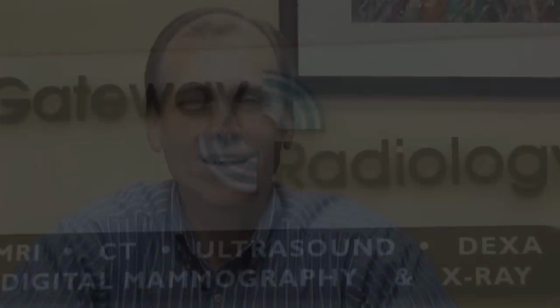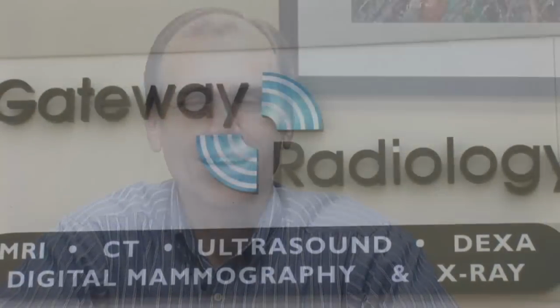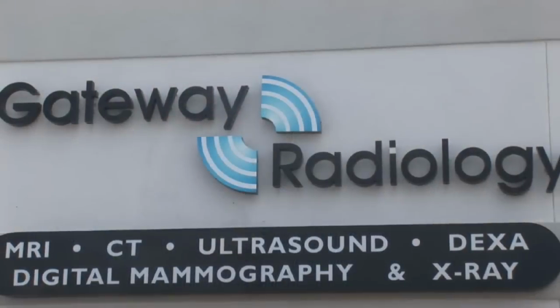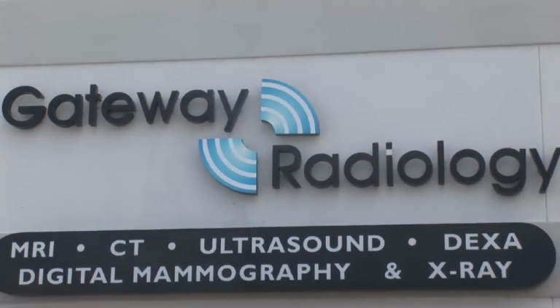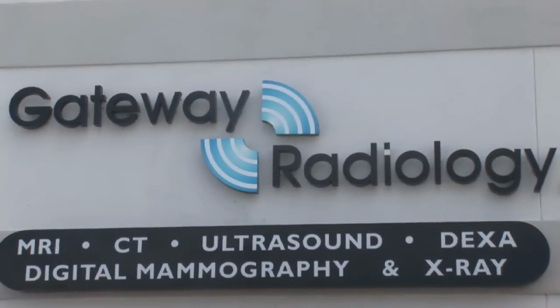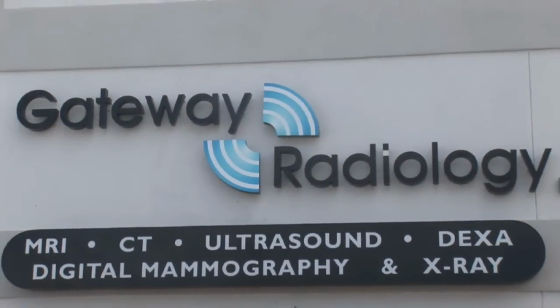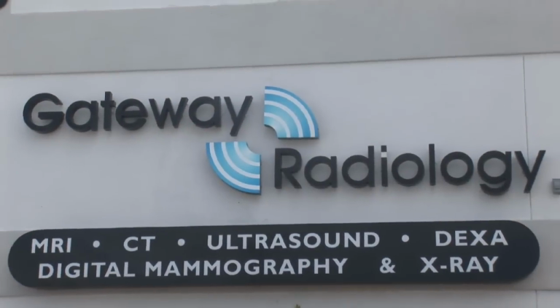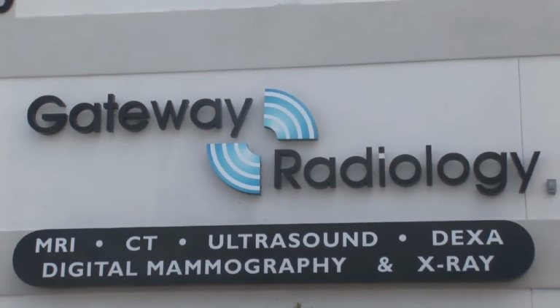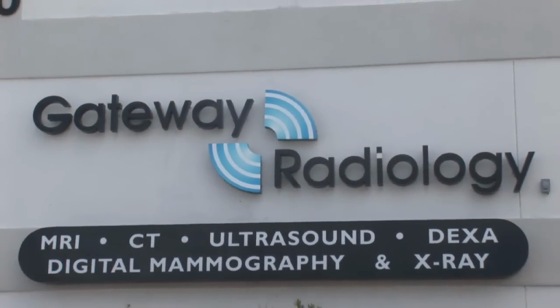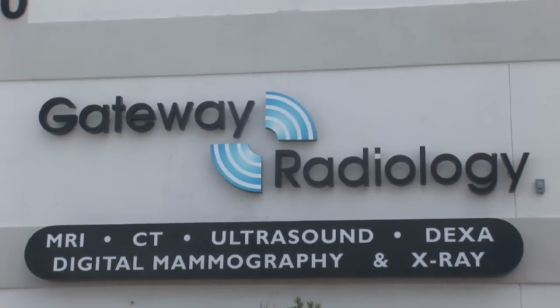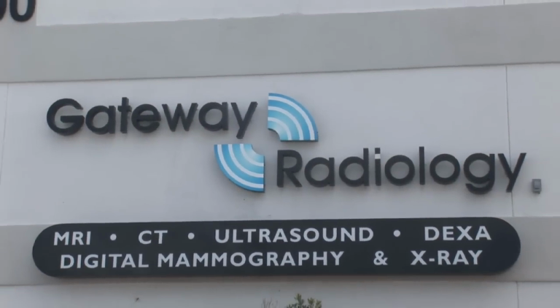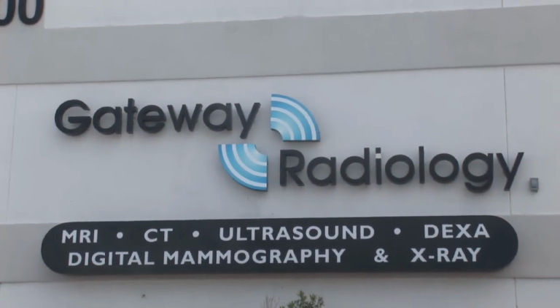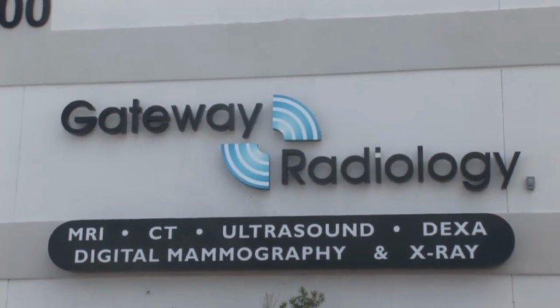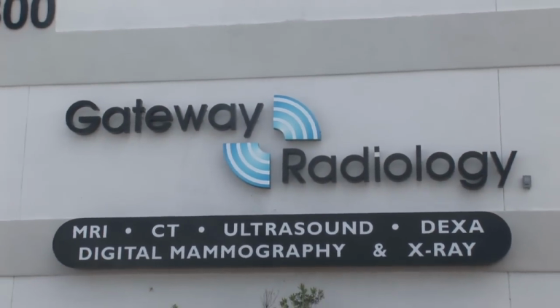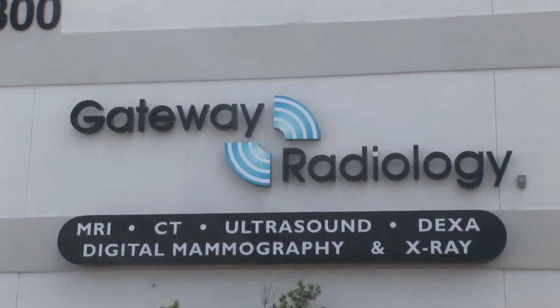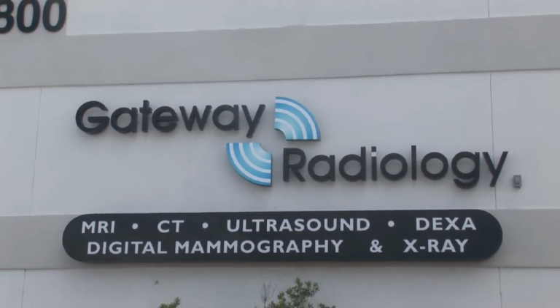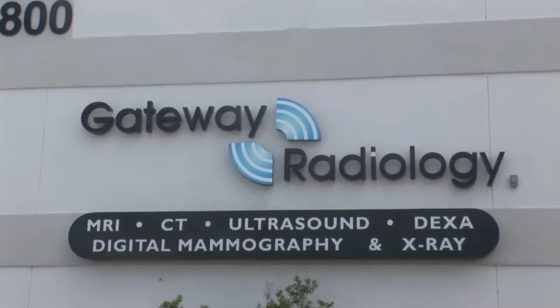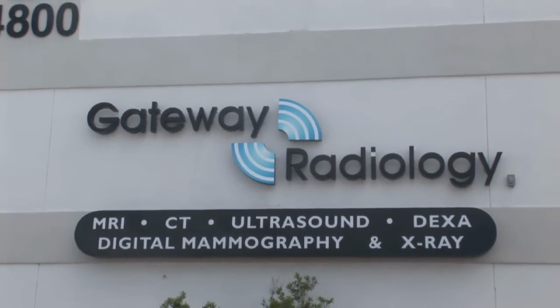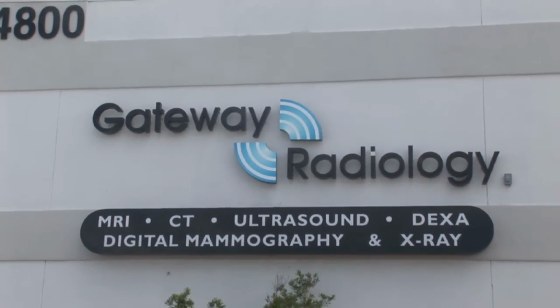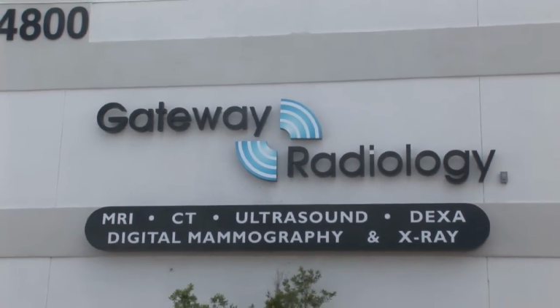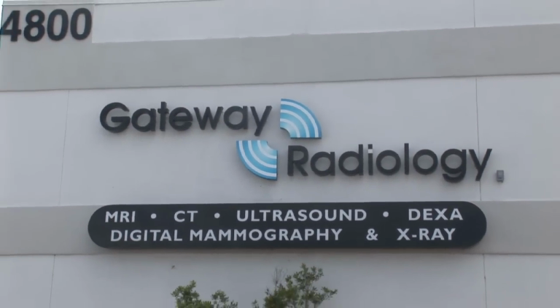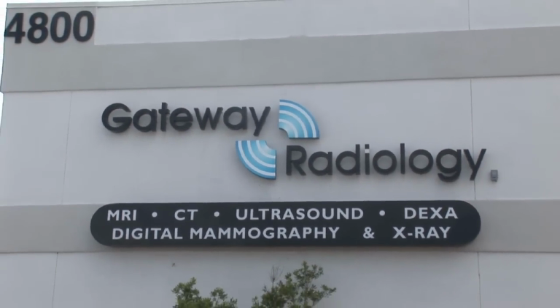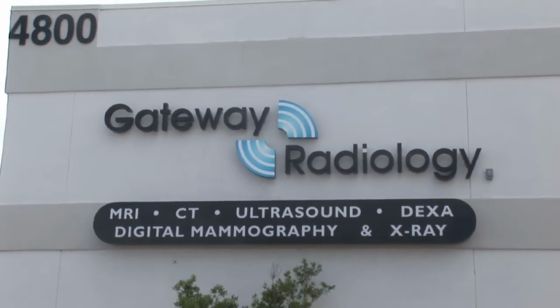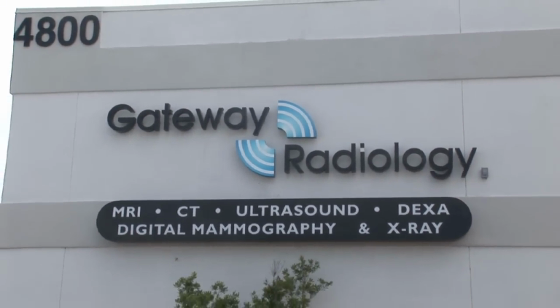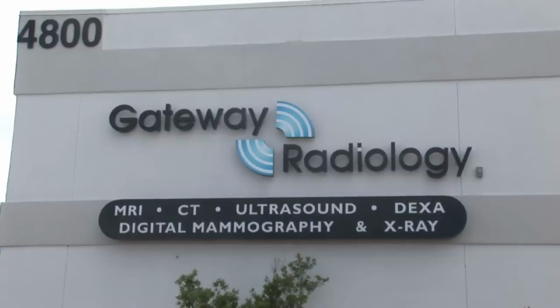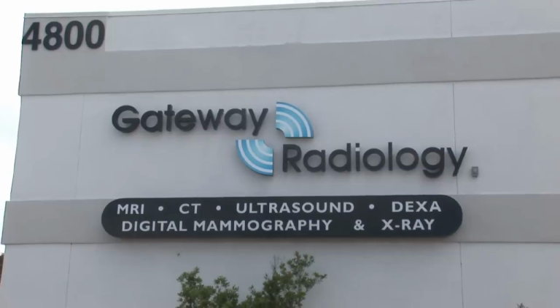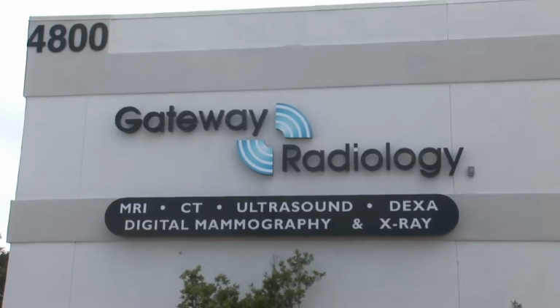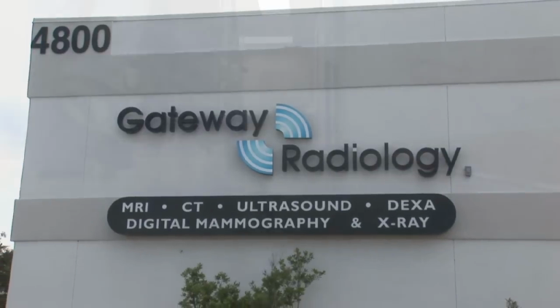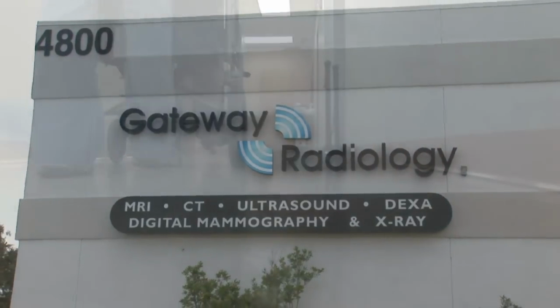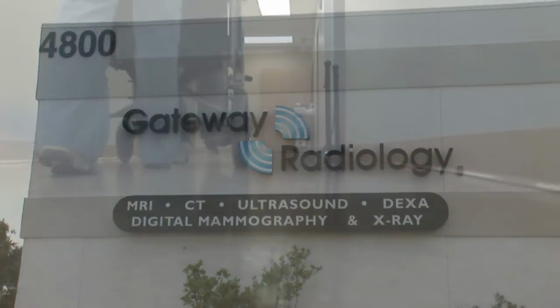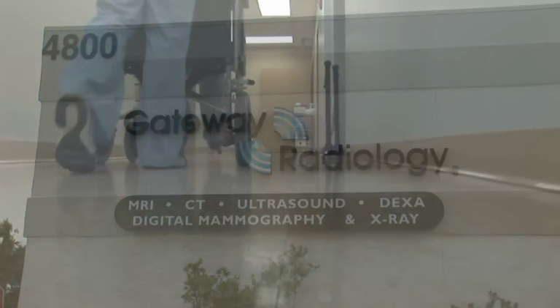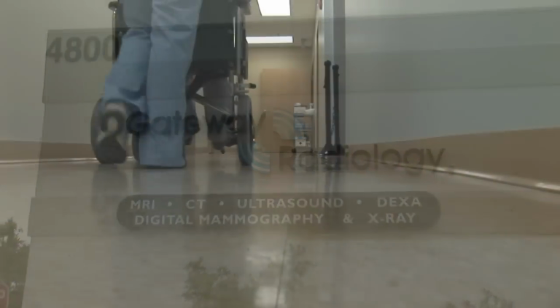Hi, I'm Ray with Gateway Radiology in Pinellas Park, Florida. The question is, what is an x-ray tech?